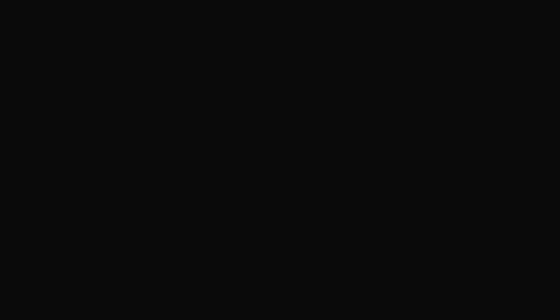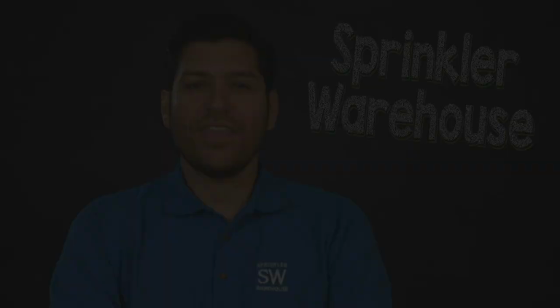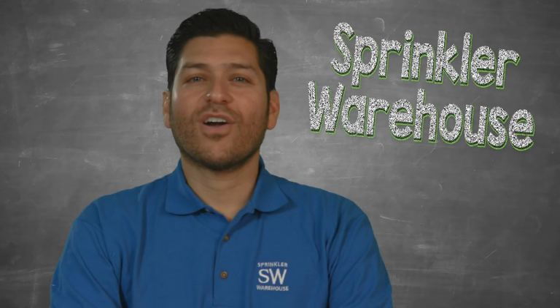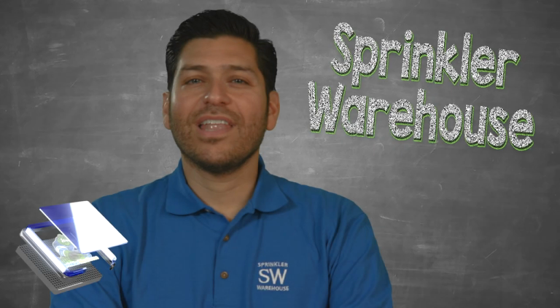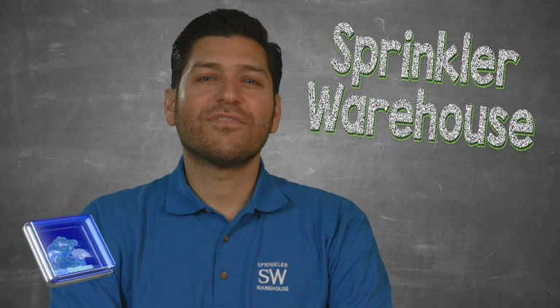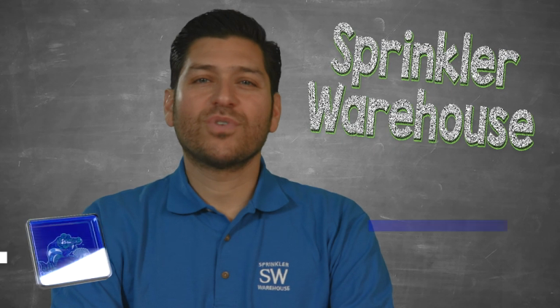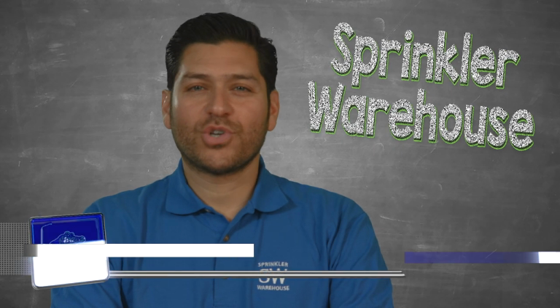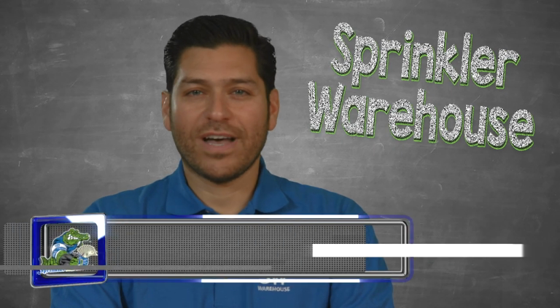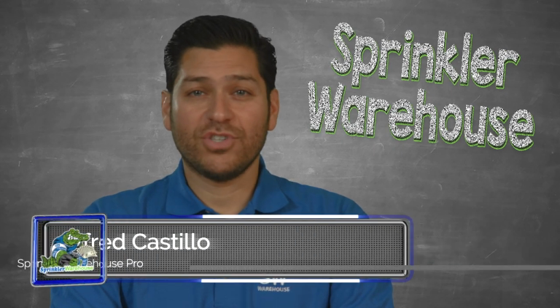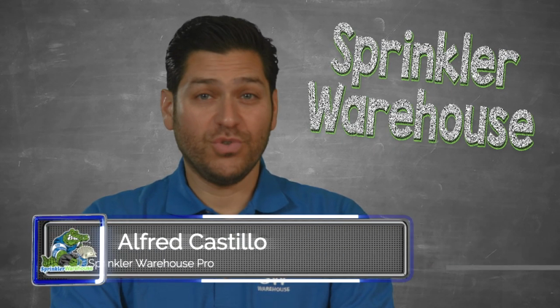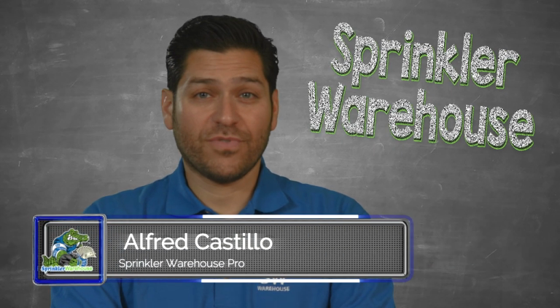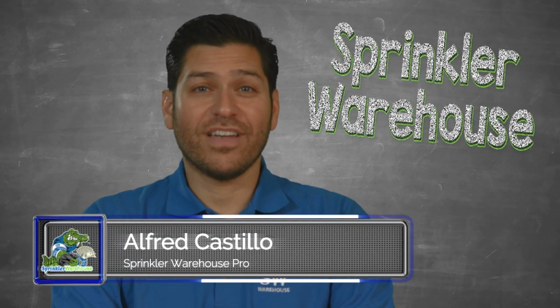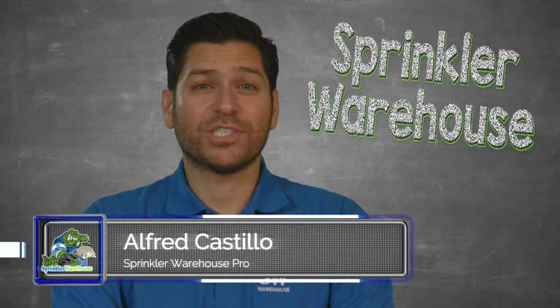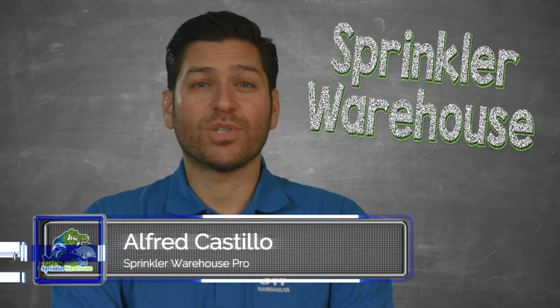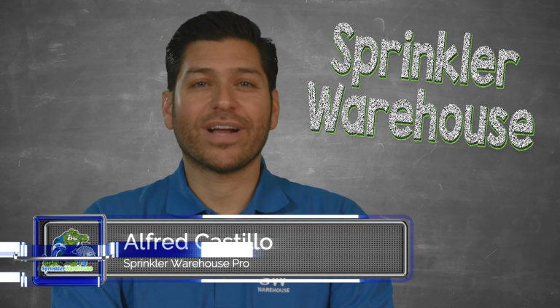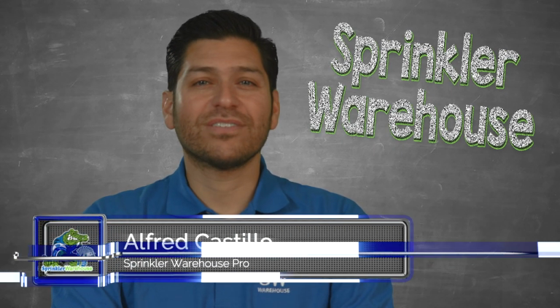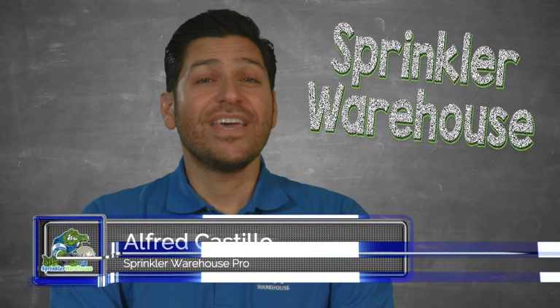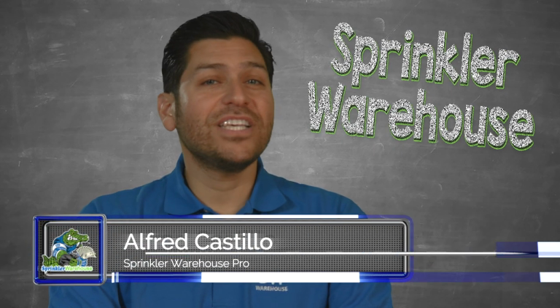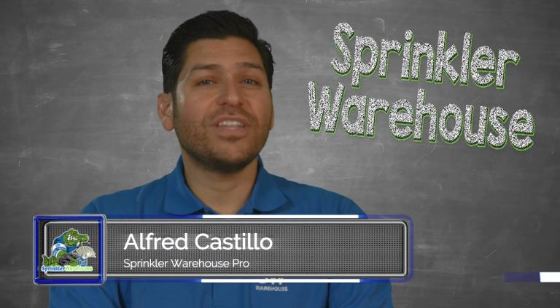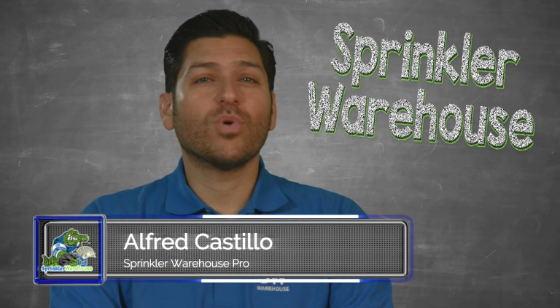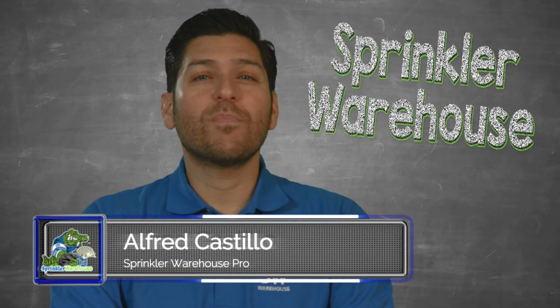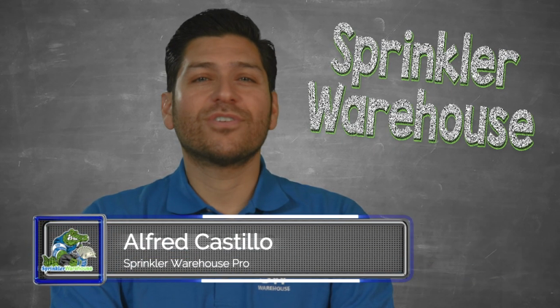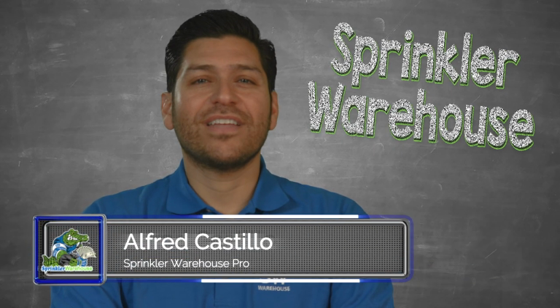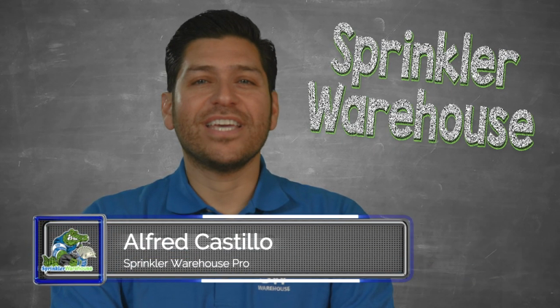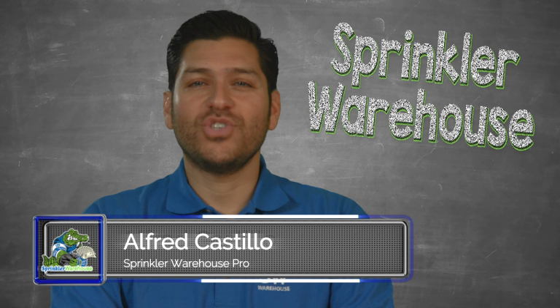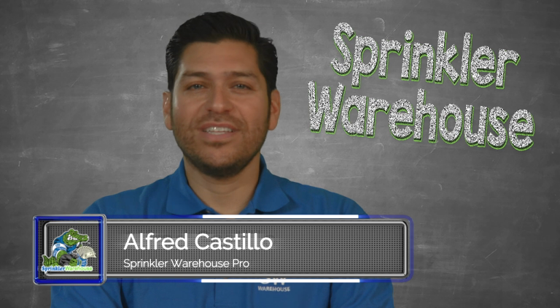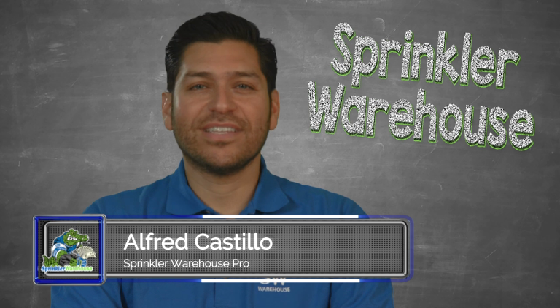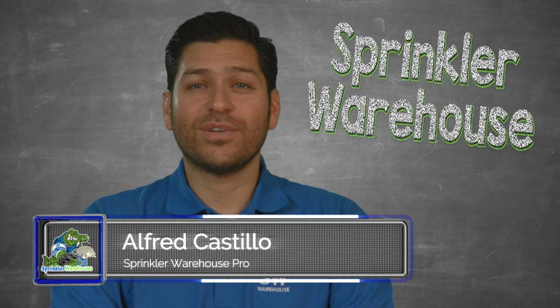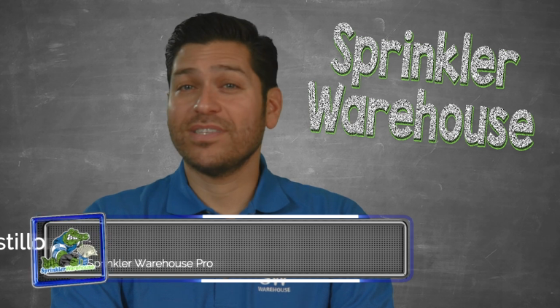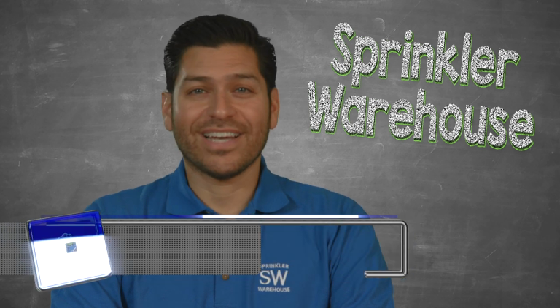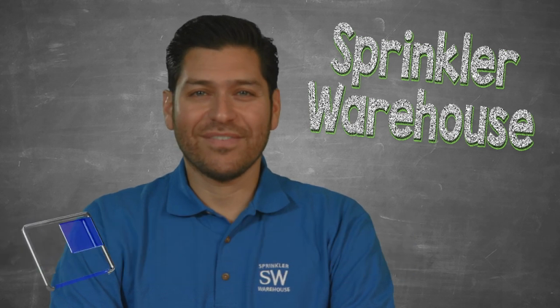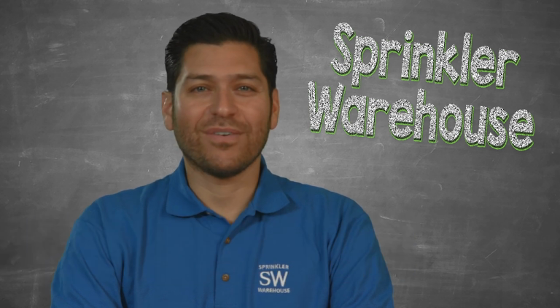There are a lot of zone control valves to choose from here at Sprinkler Warehouse. This video will help you understand the things you need to consider when selecting a valve.